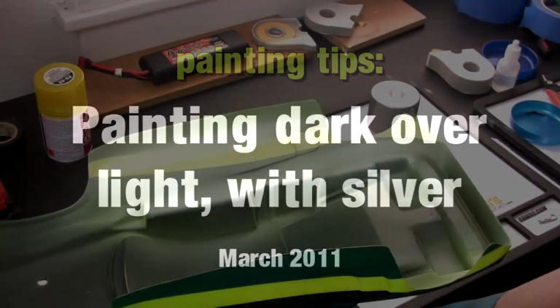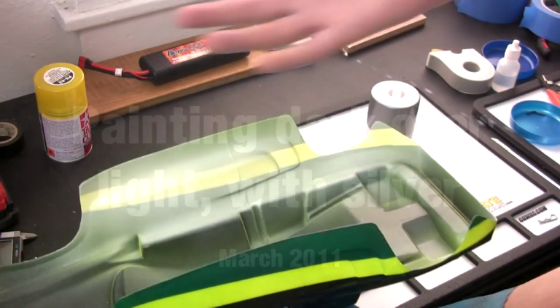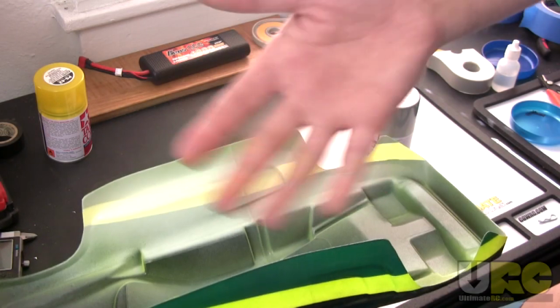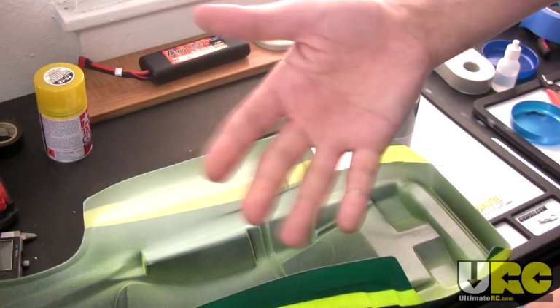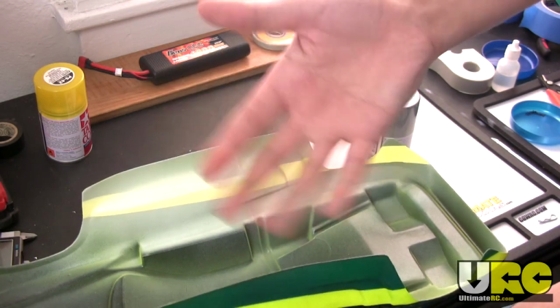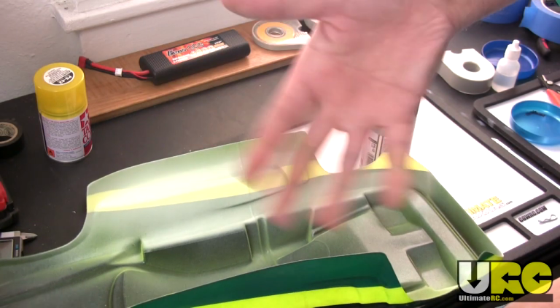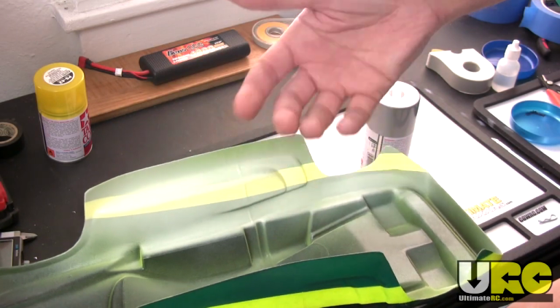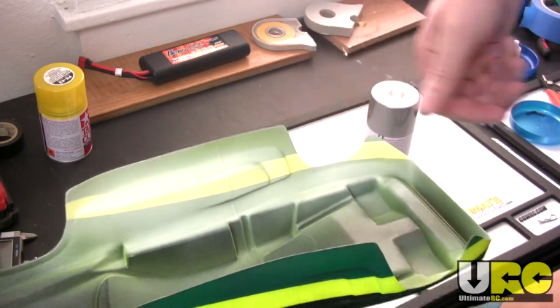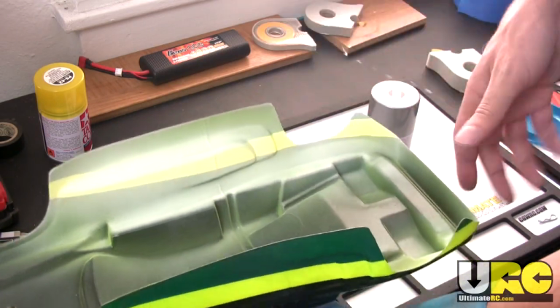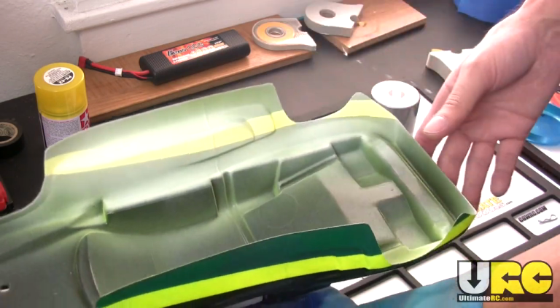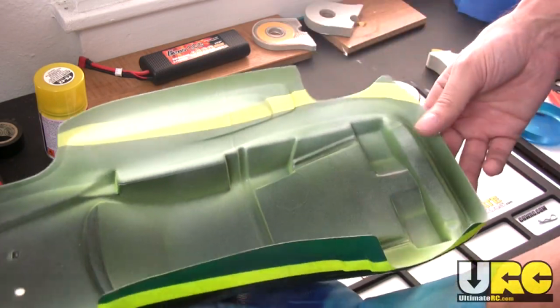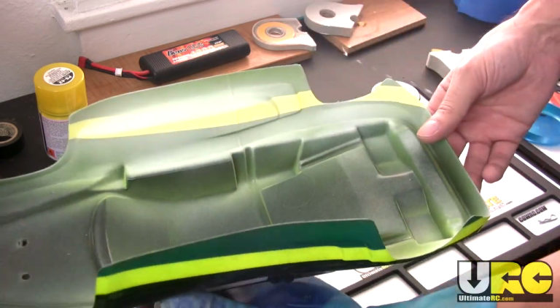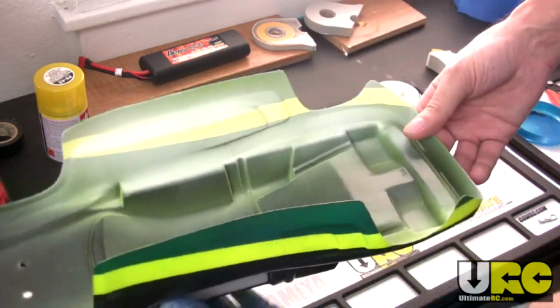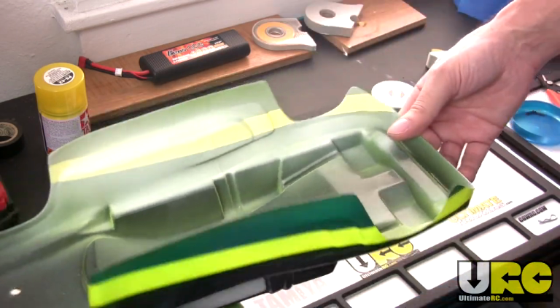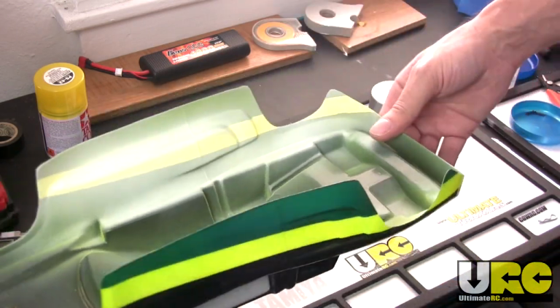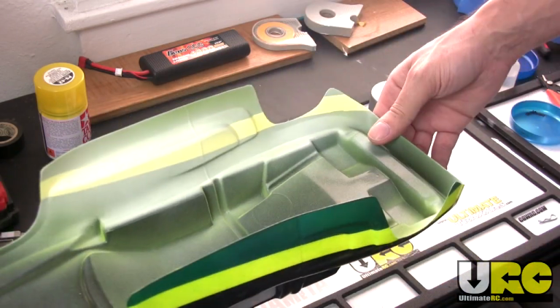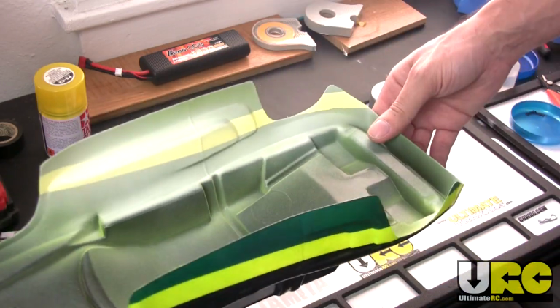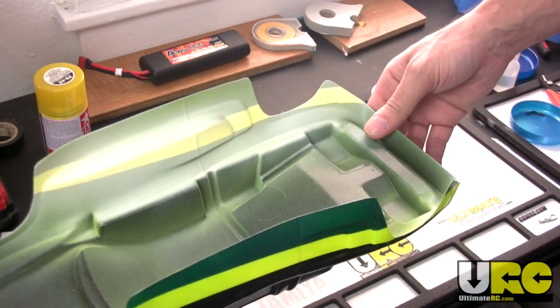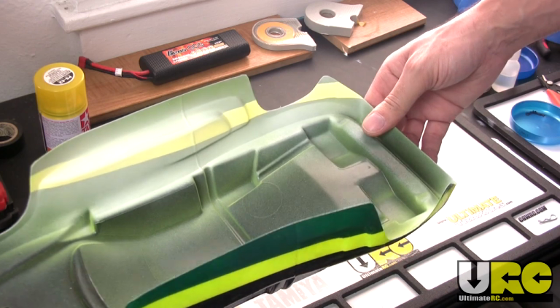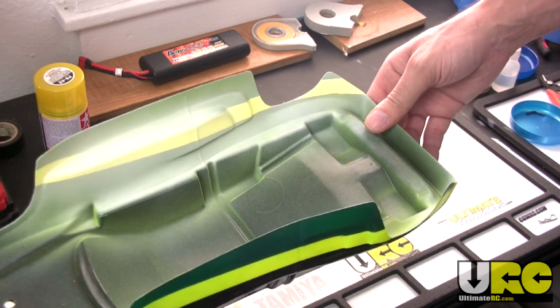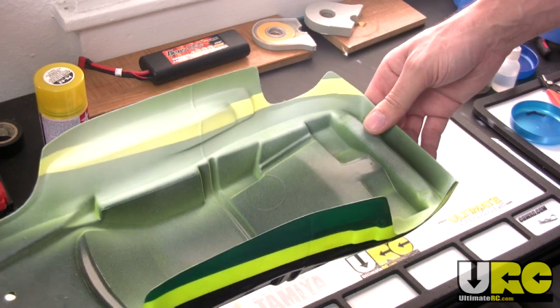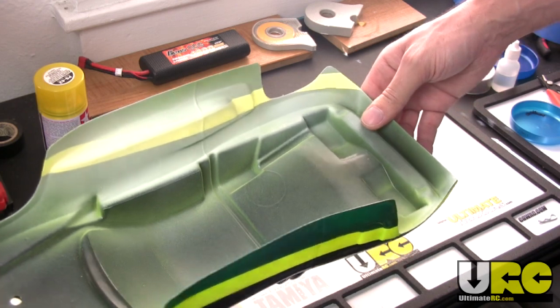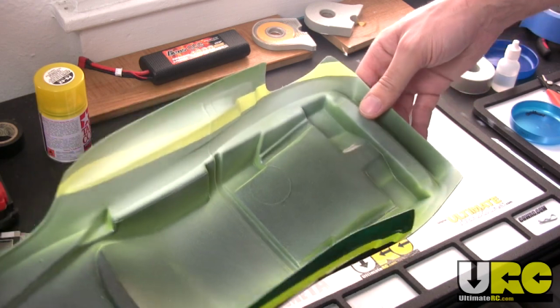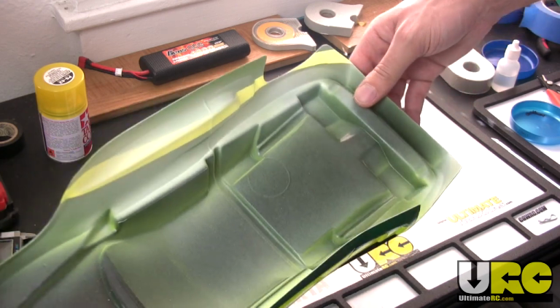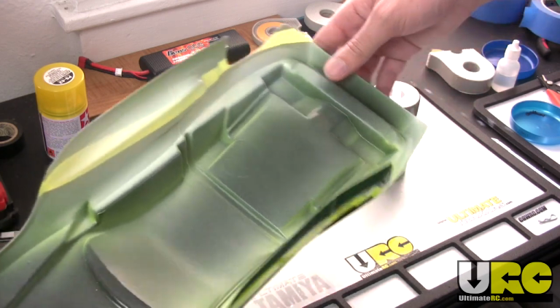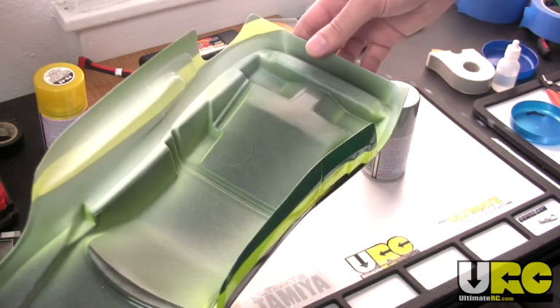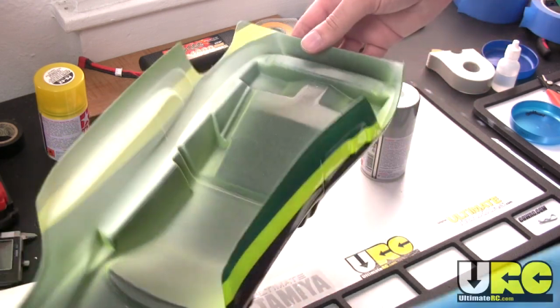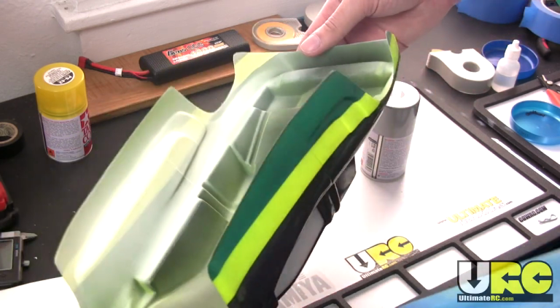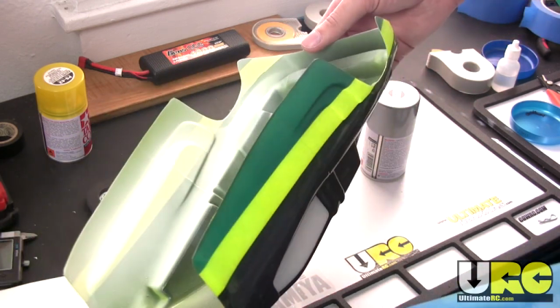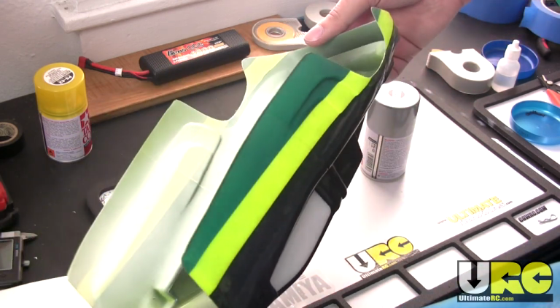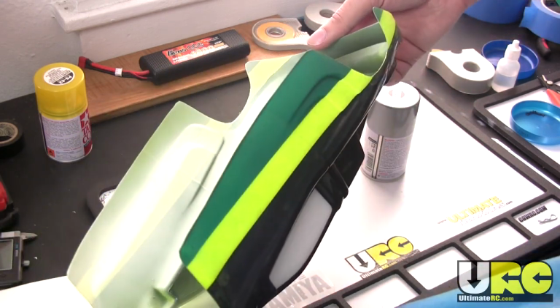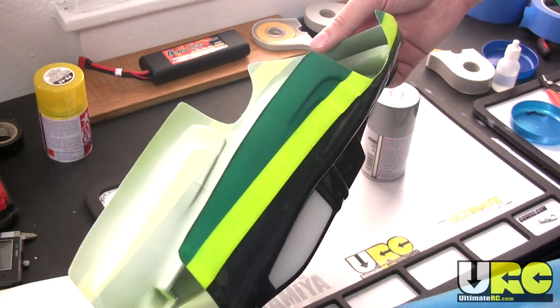Hey, what's up folks? It's Jang here from UltimateRC.com. I'm in the middle of painting a body and I wanted to give you a little tip.